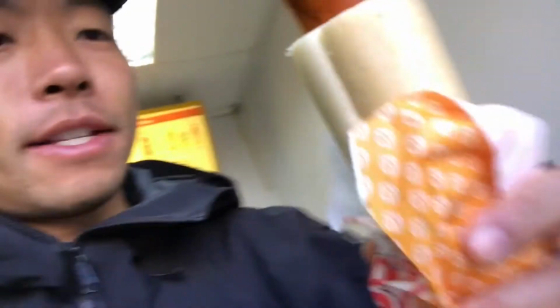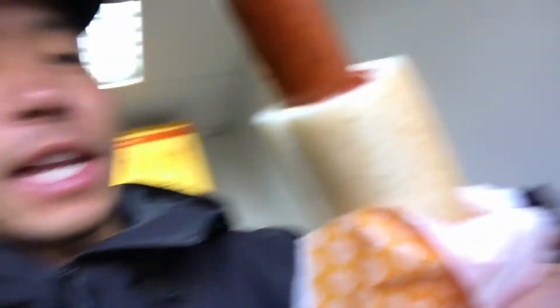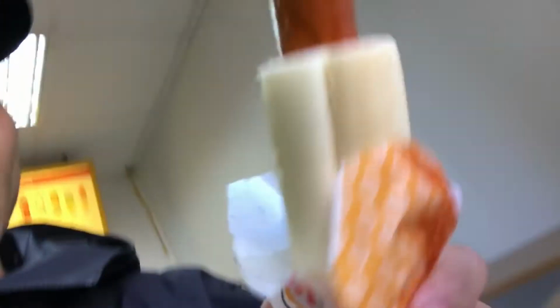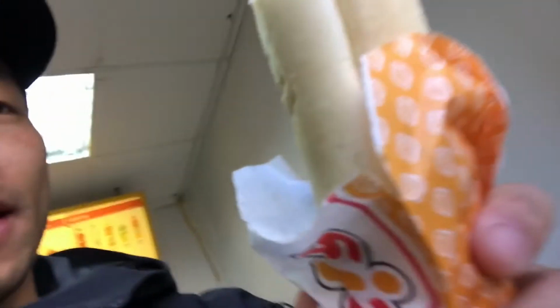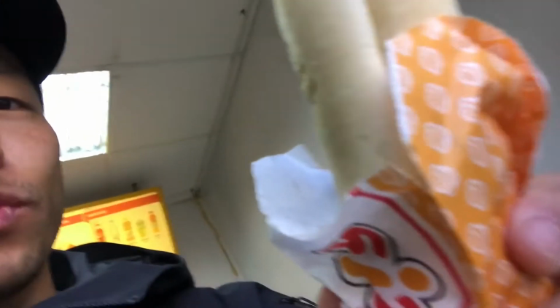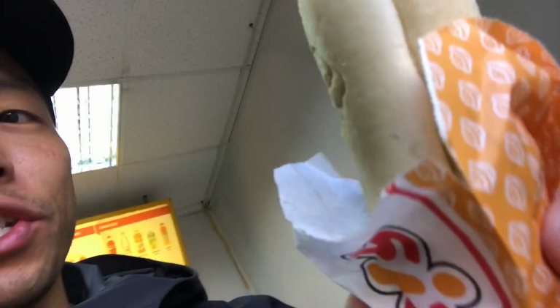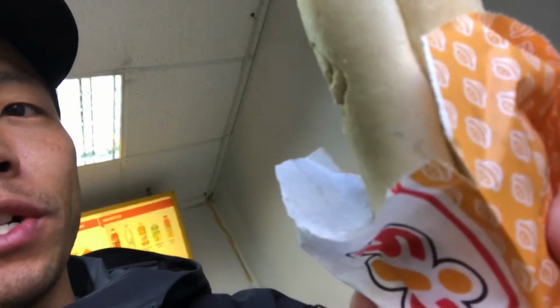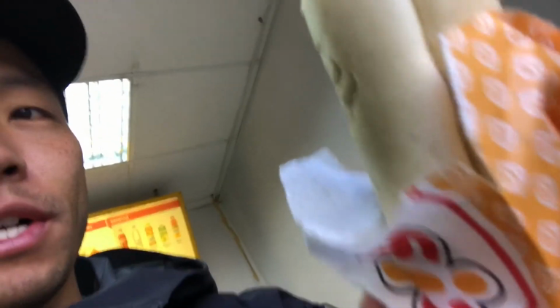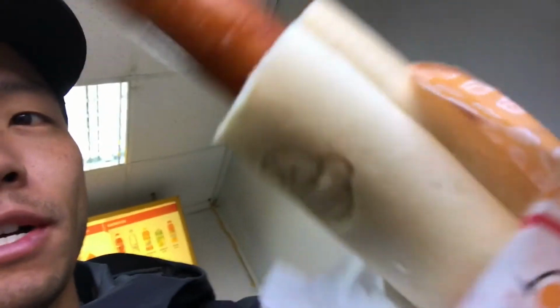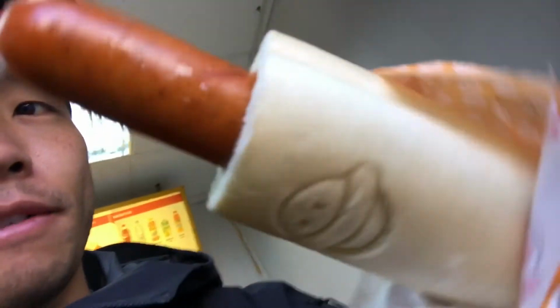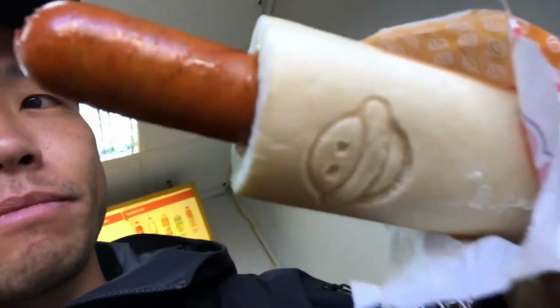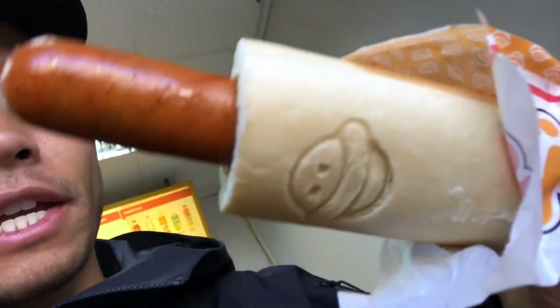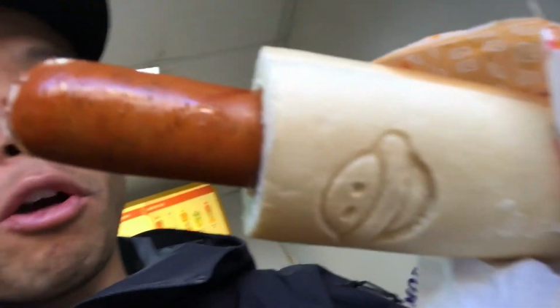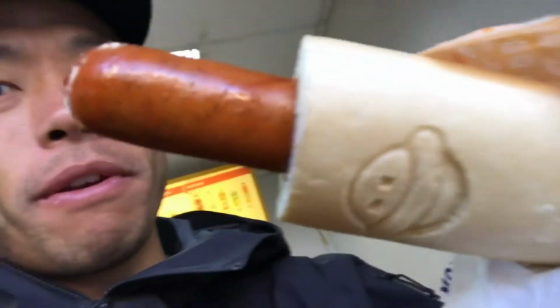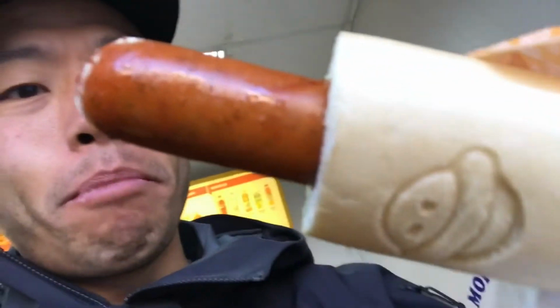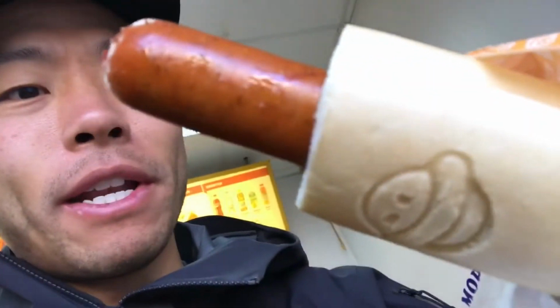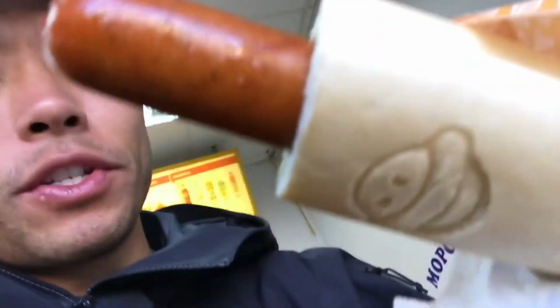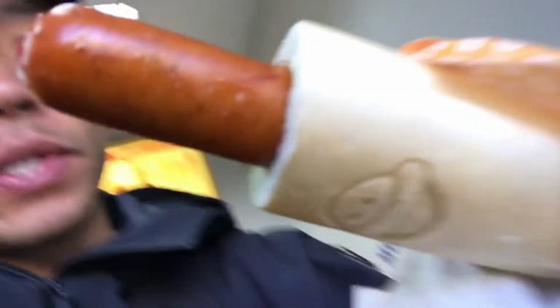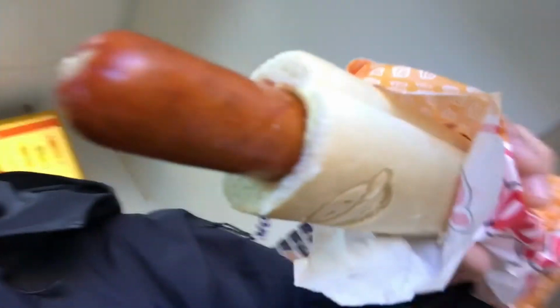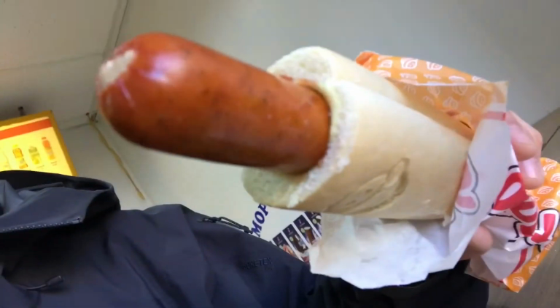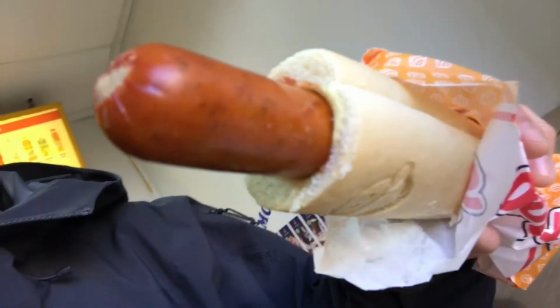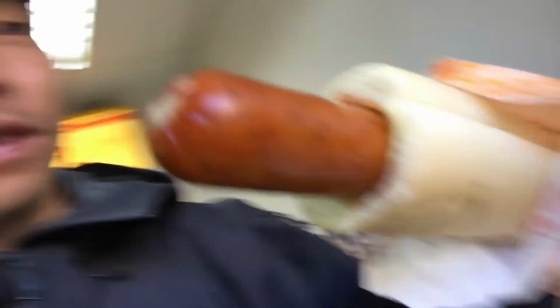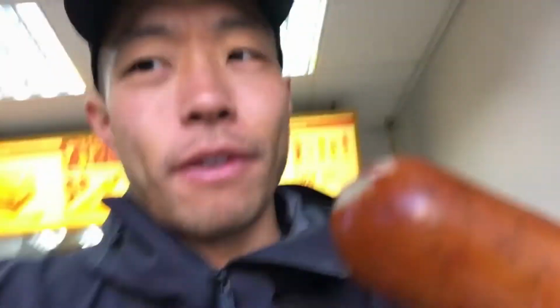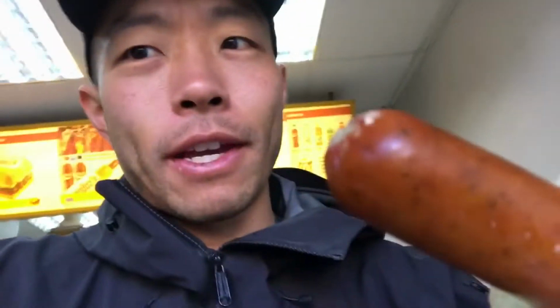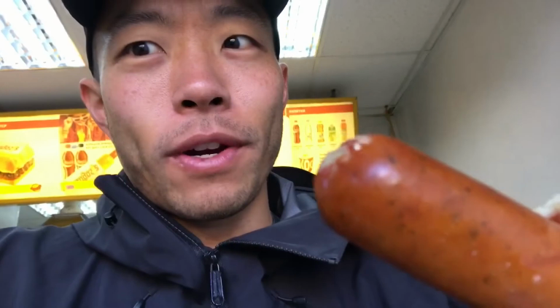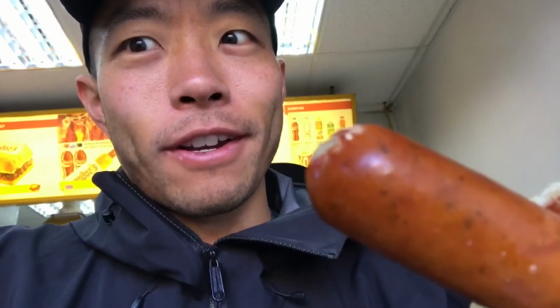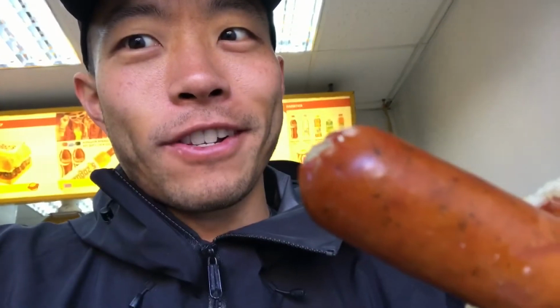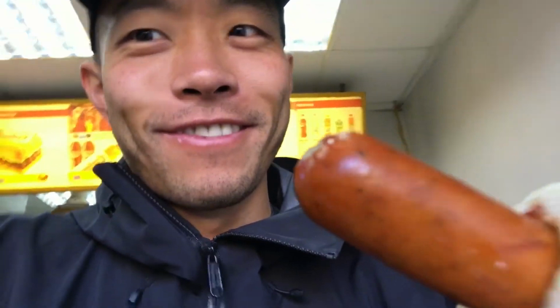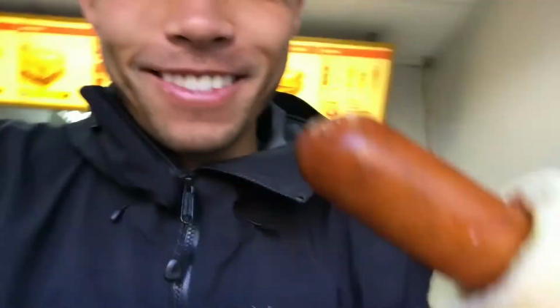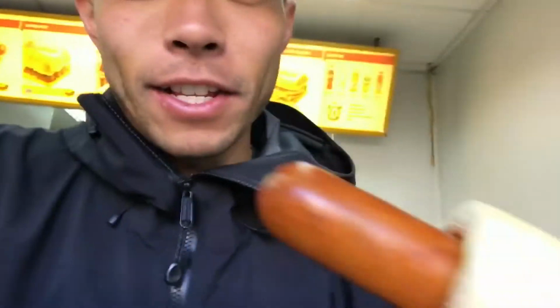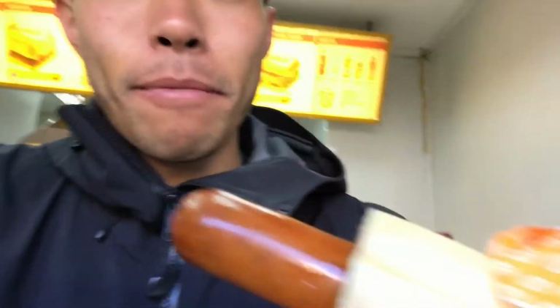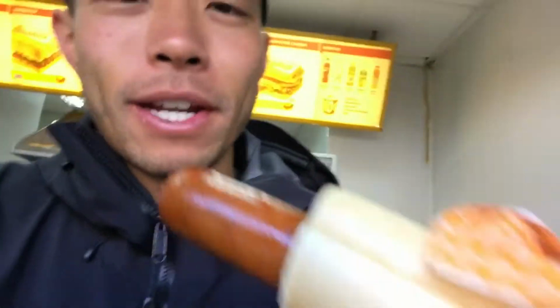It's not in a traditional open bun — it just fits right in there. It's kind of weird, actually. Let's have a bite.